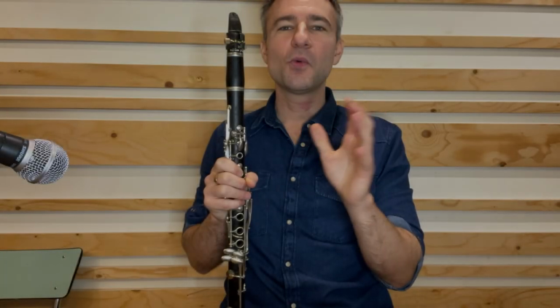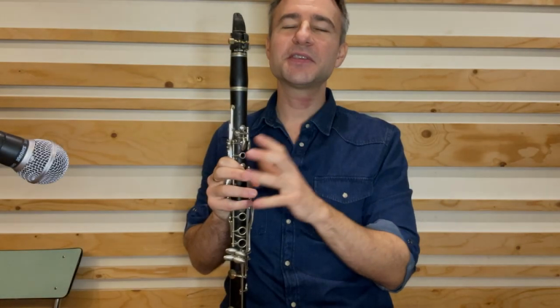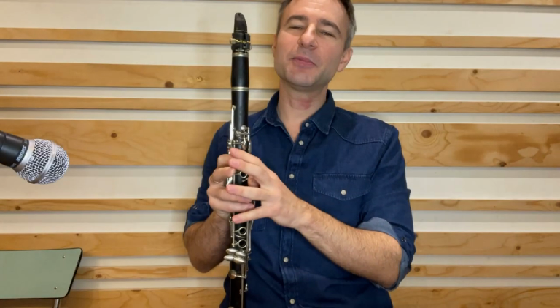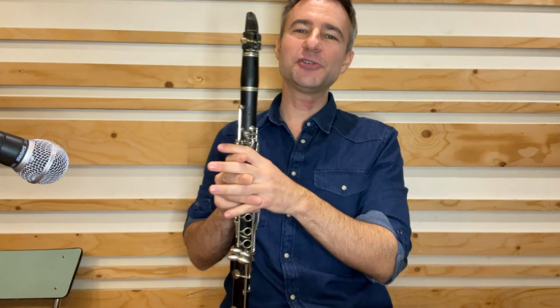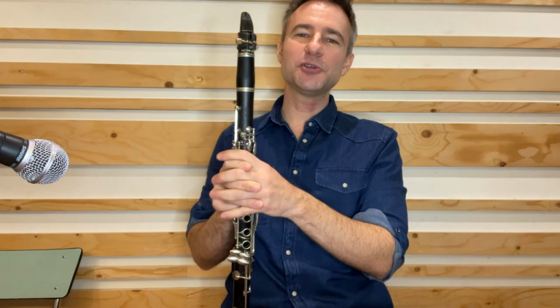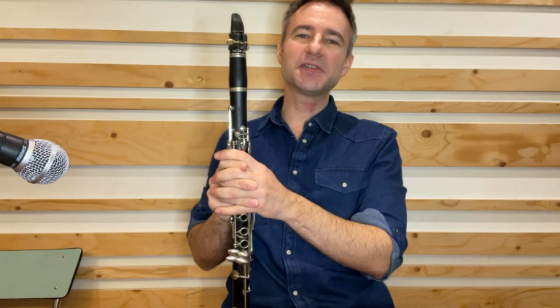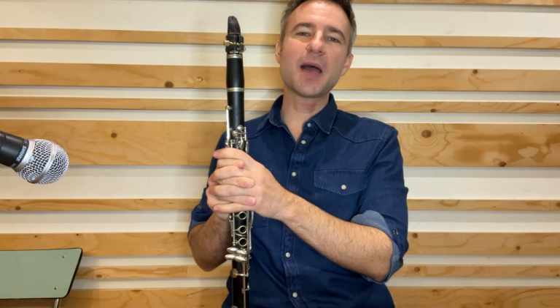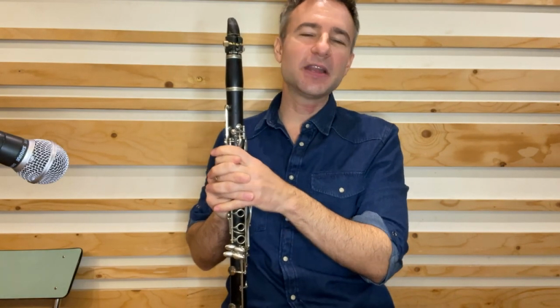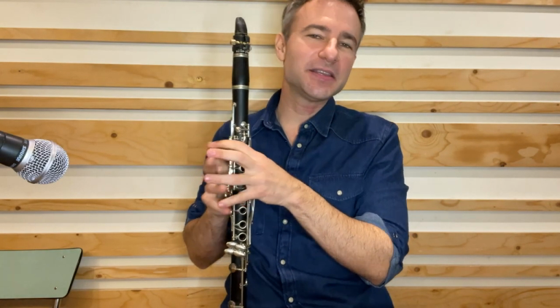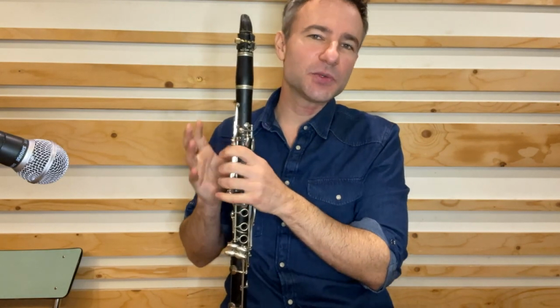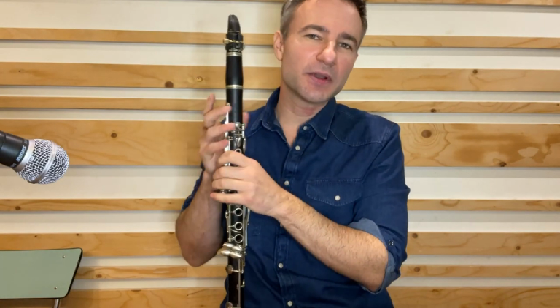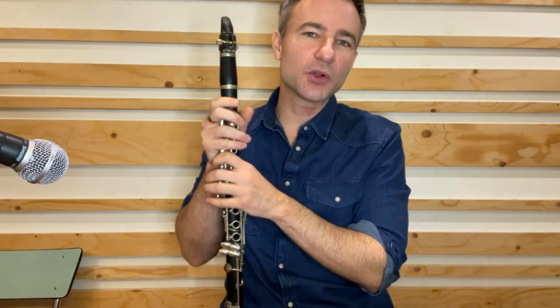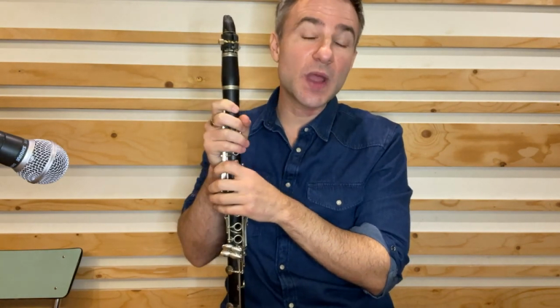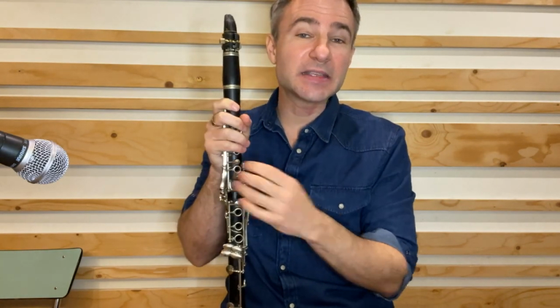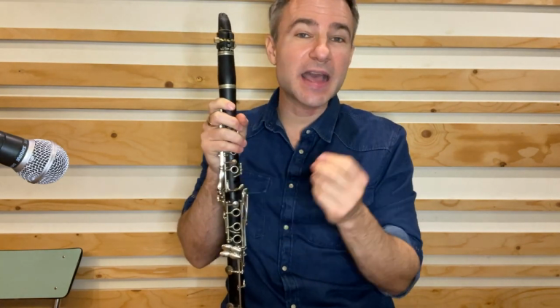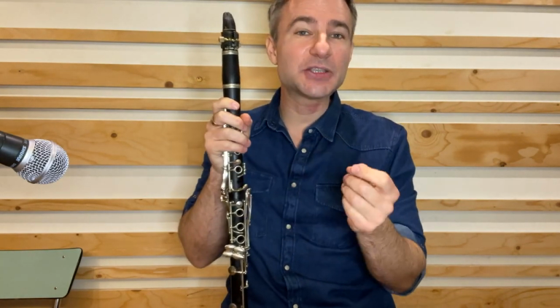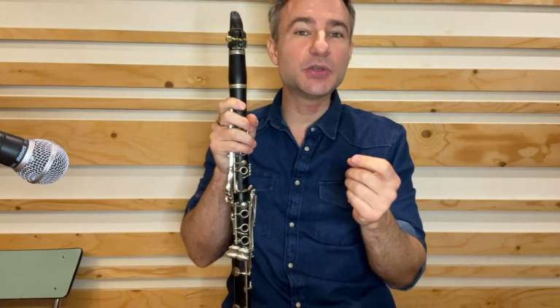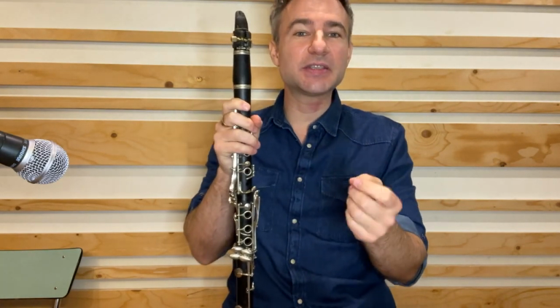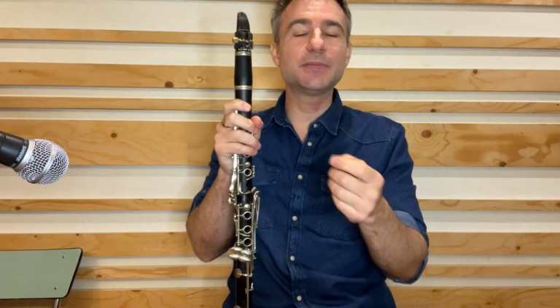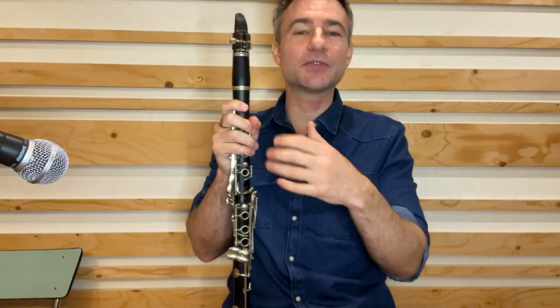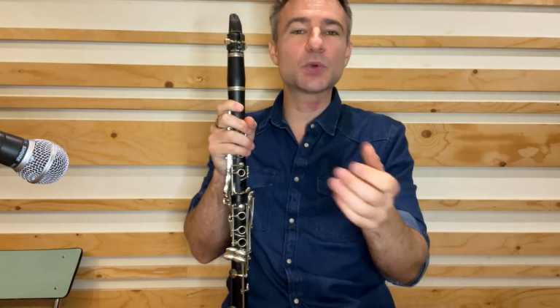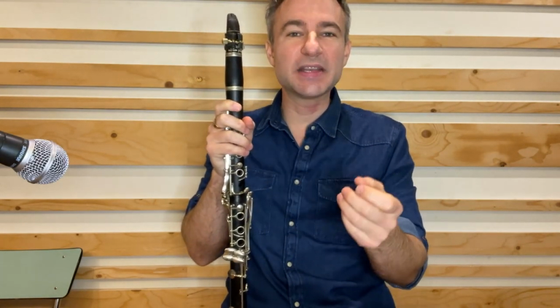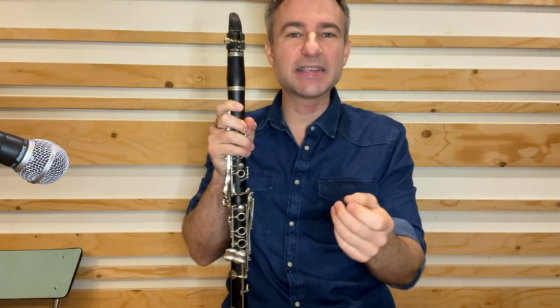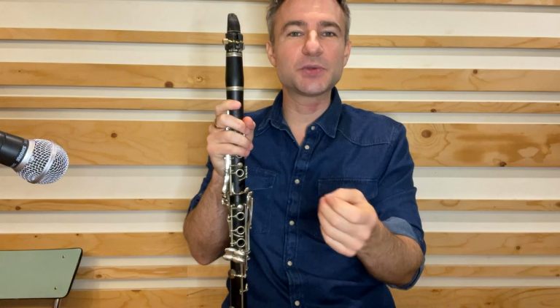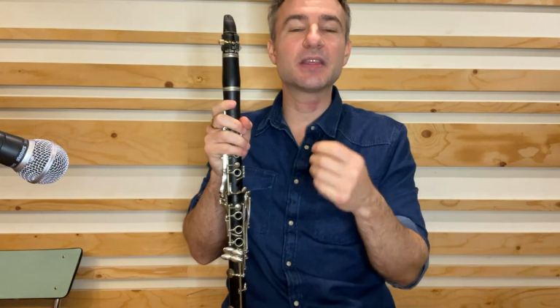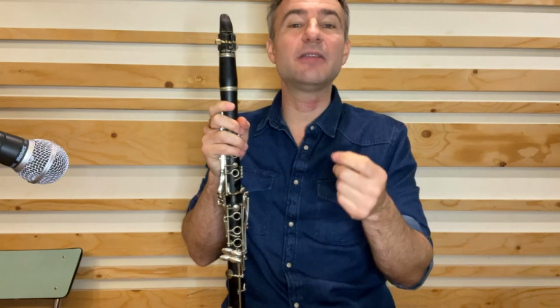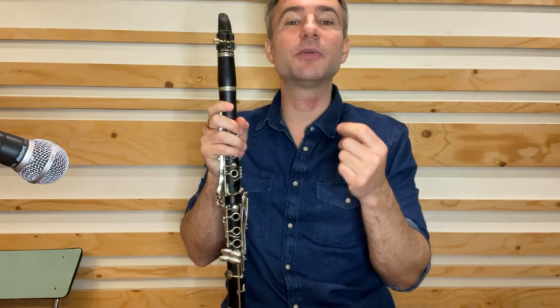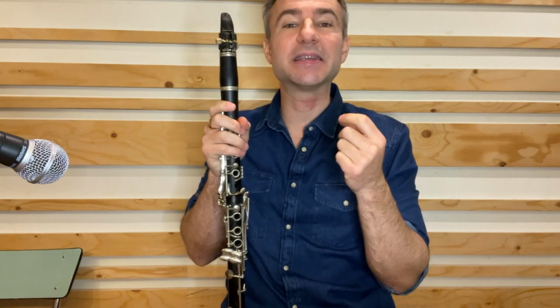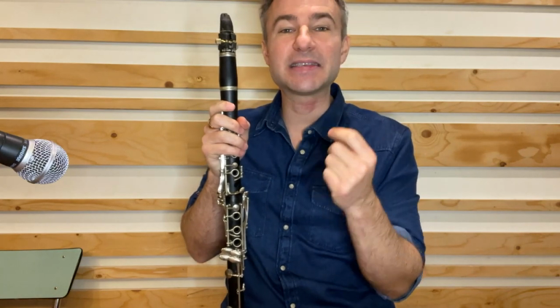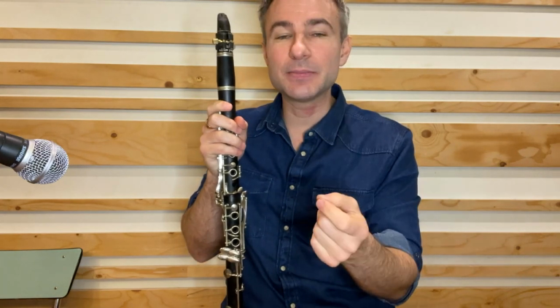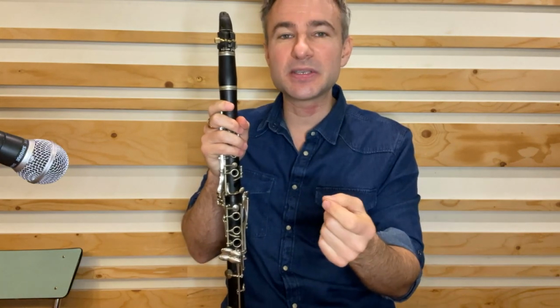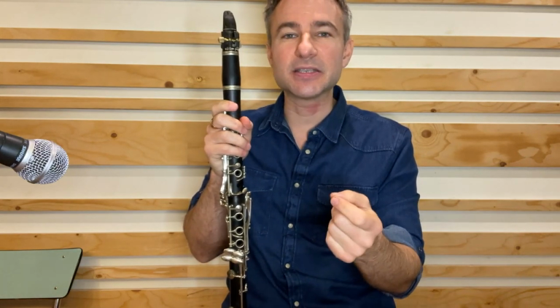What's up YouTube? Today I'm going to teach you one of the greatest cartoon themes of the 20th century, the theme from The Simpsons.